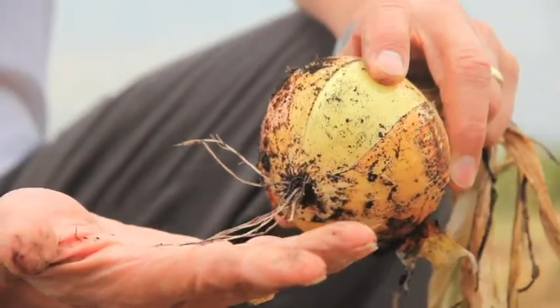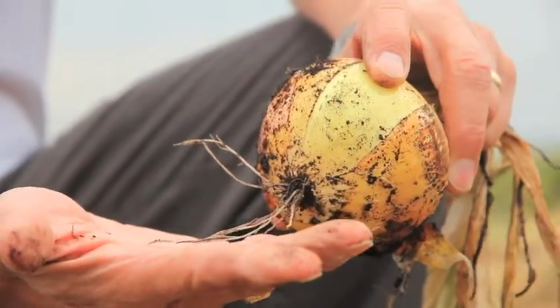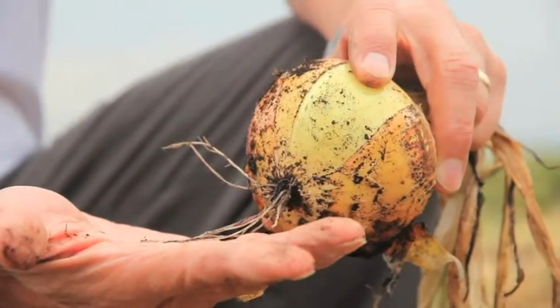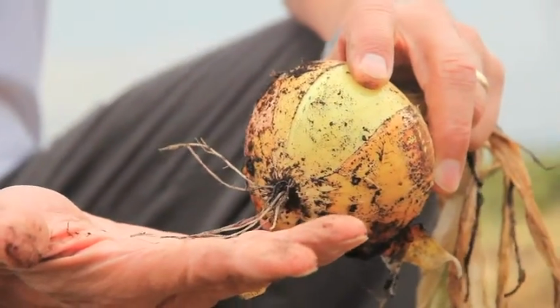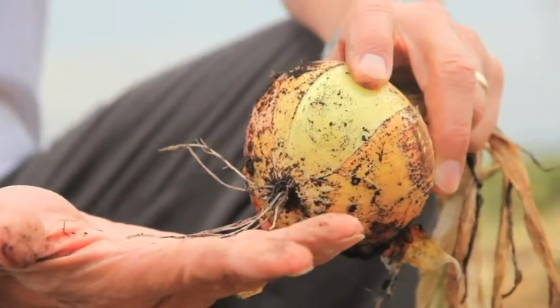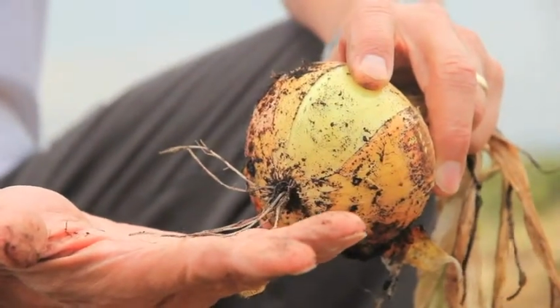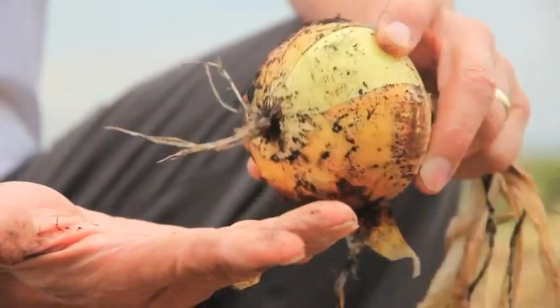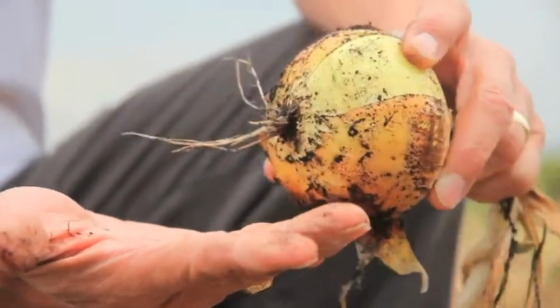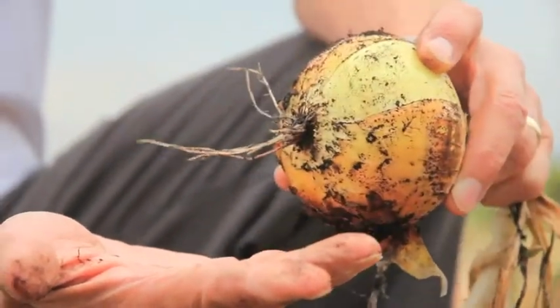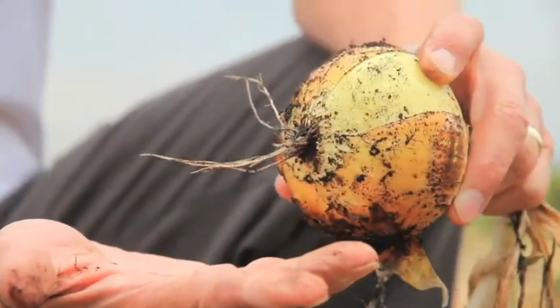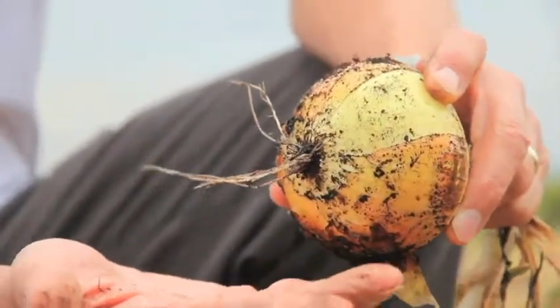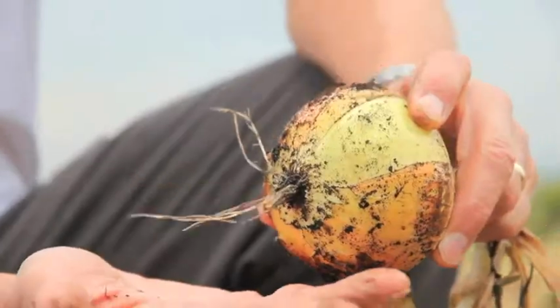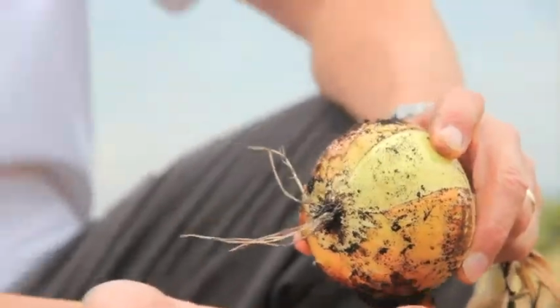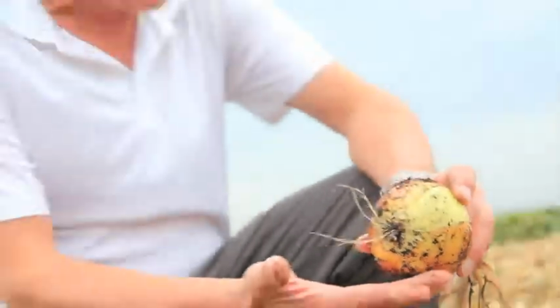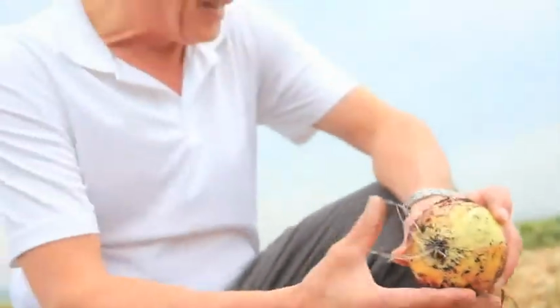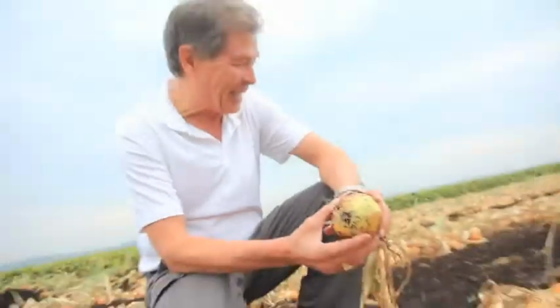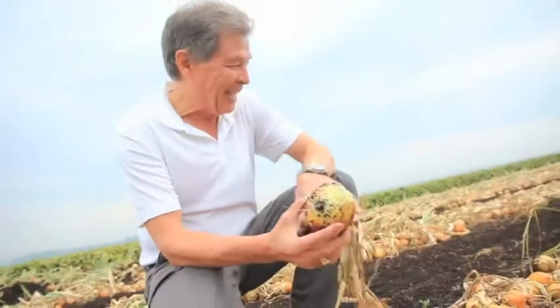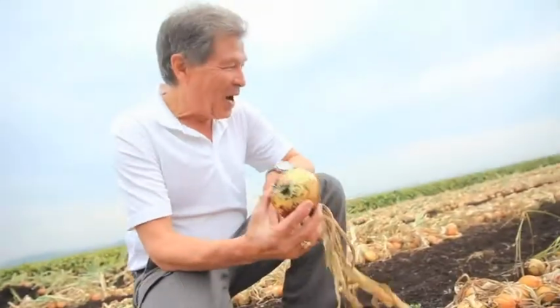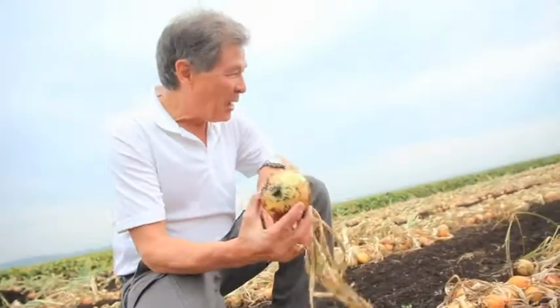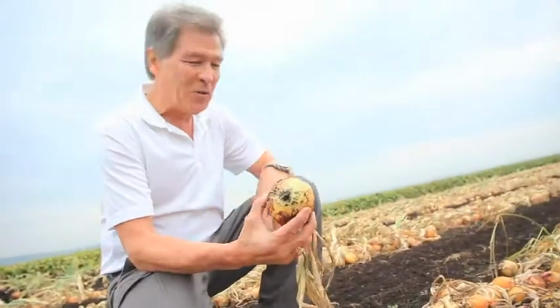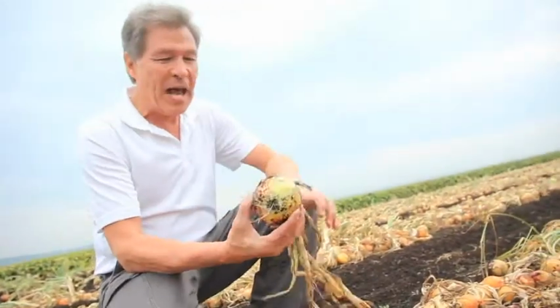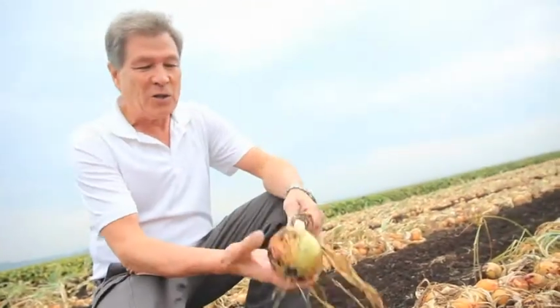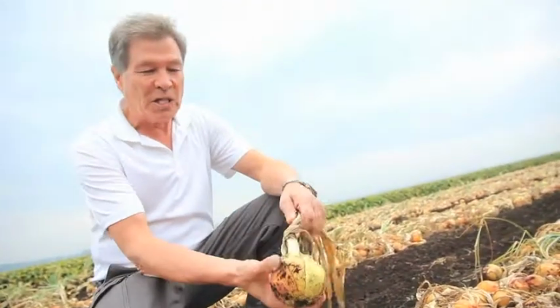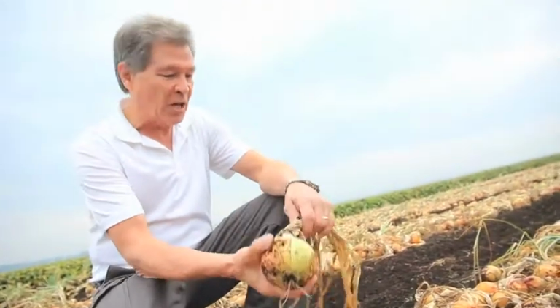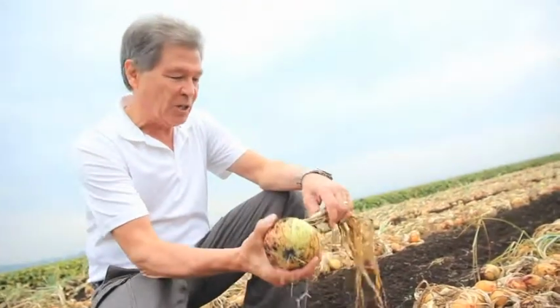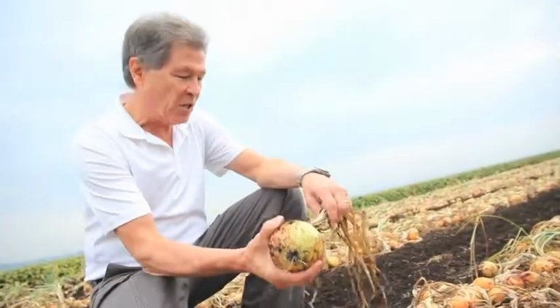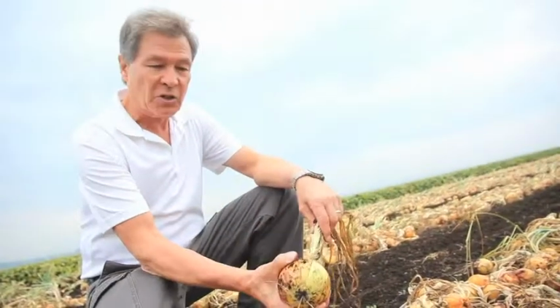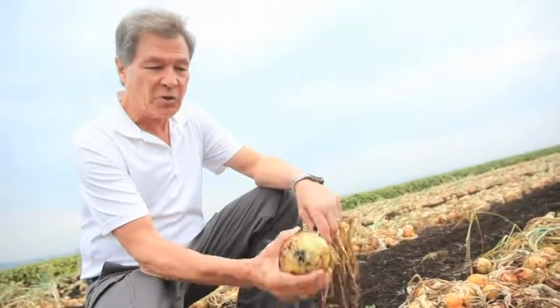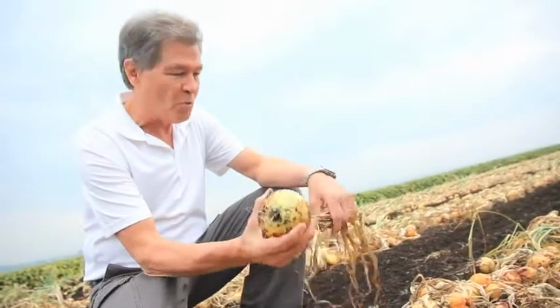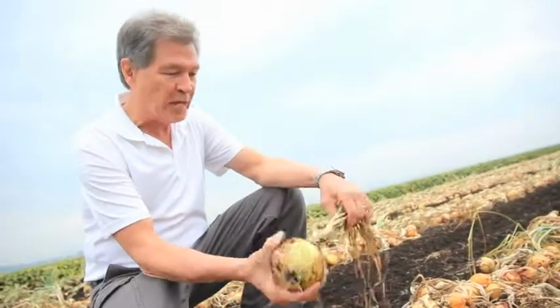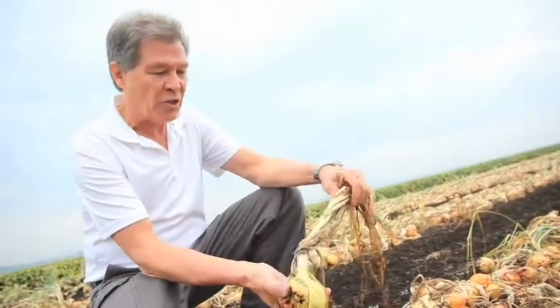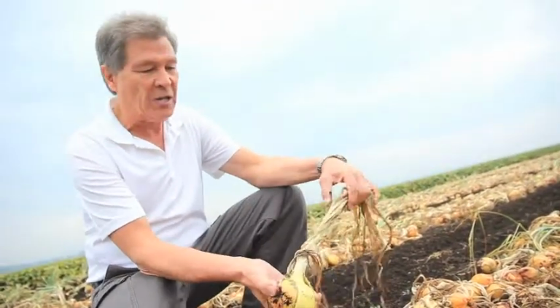Wish humans — we could bring humans back to health that way as quickly — but we can do that. And you can see the size of these onions here: tremendous size.